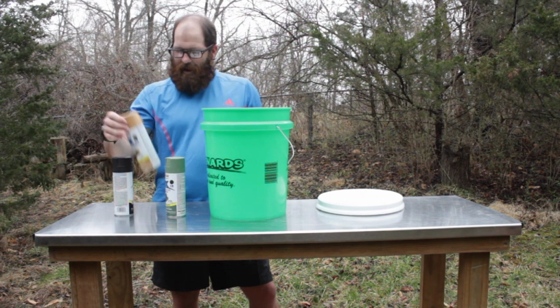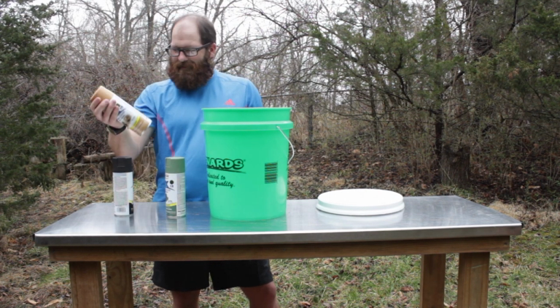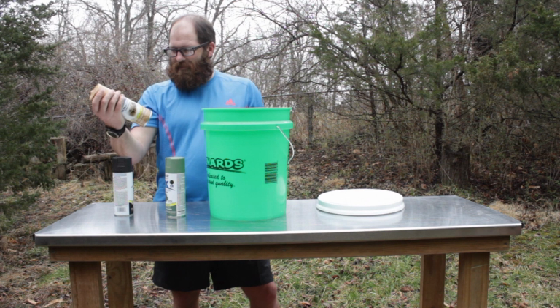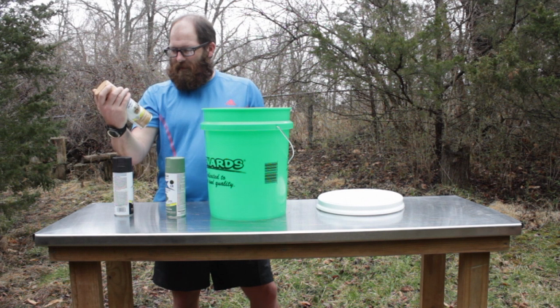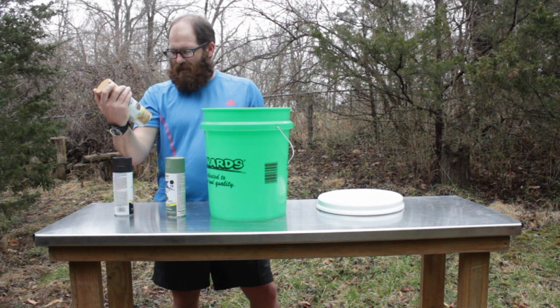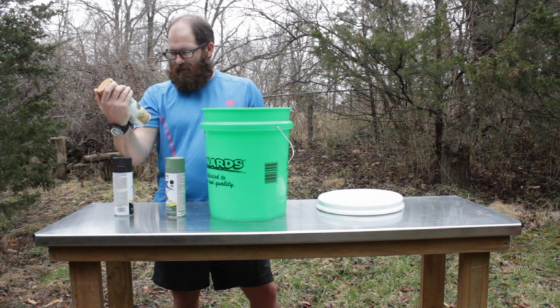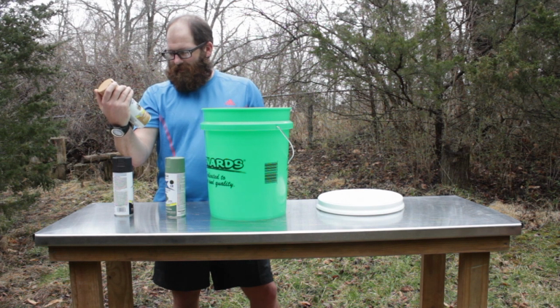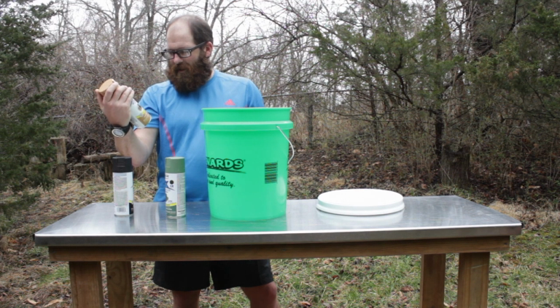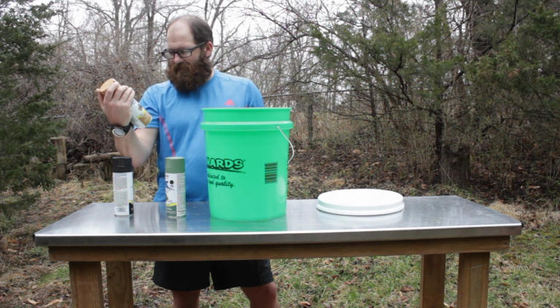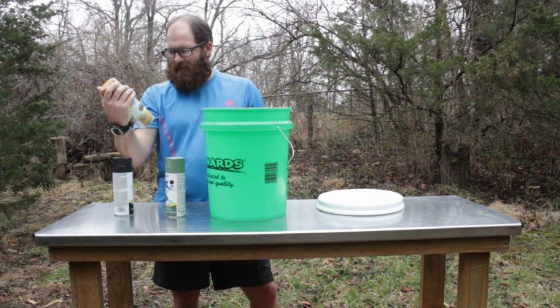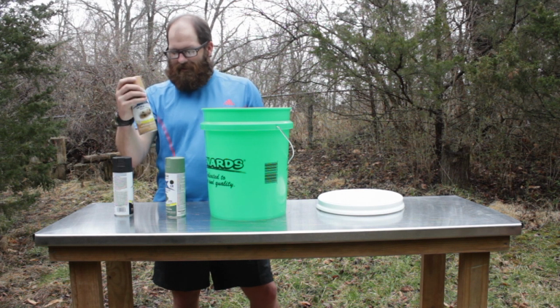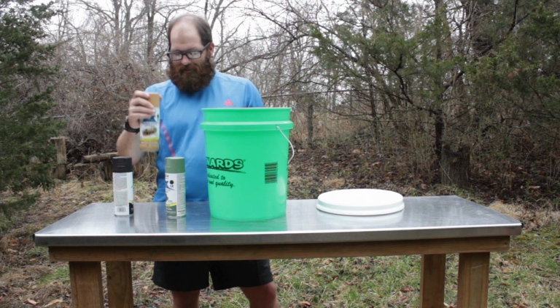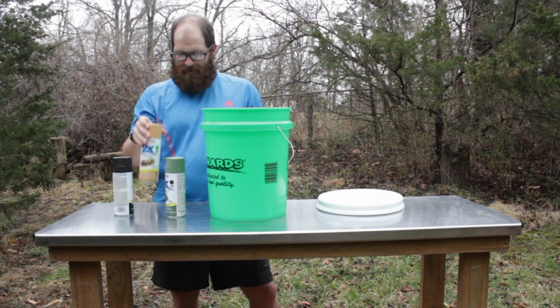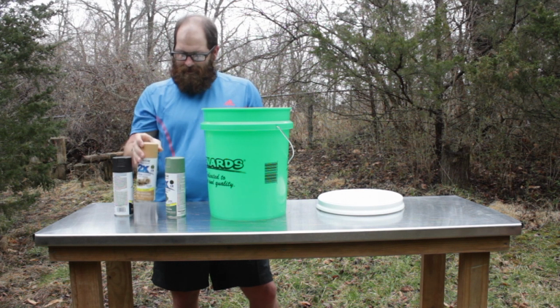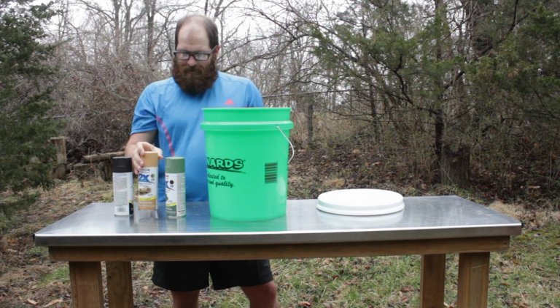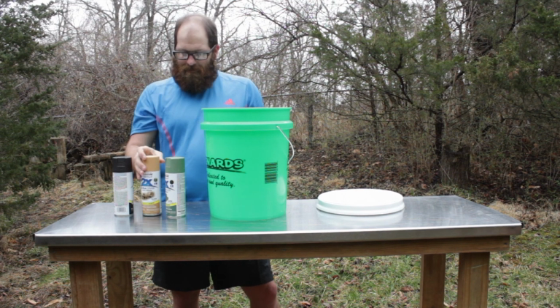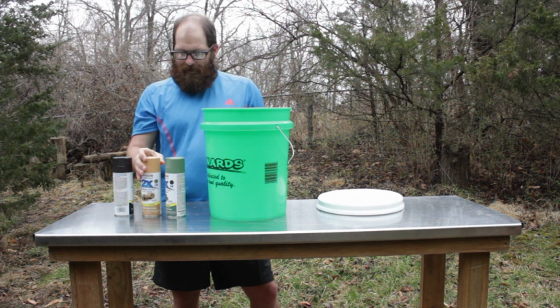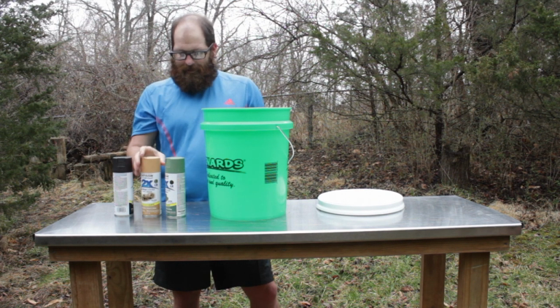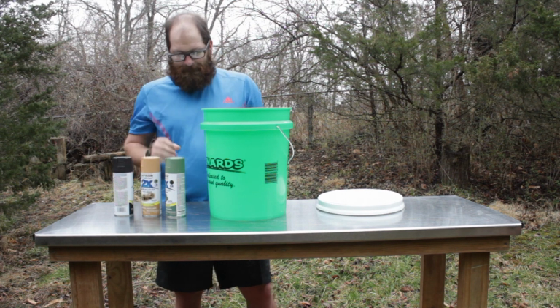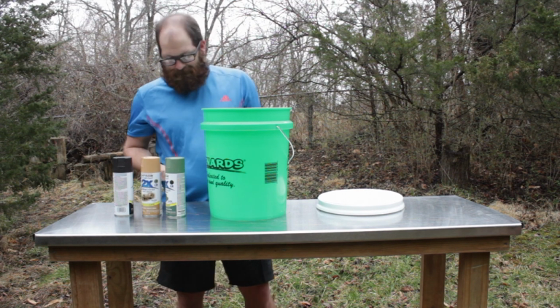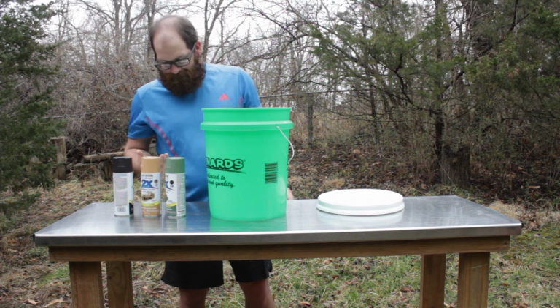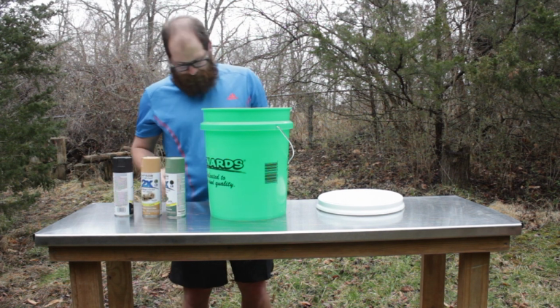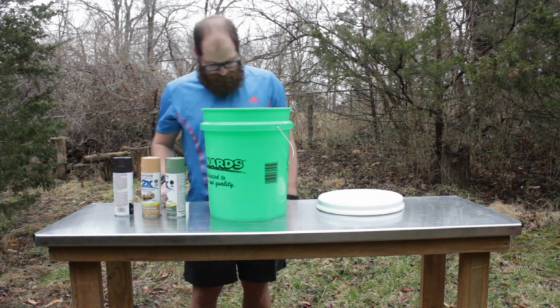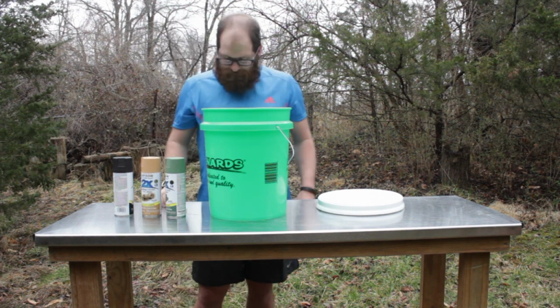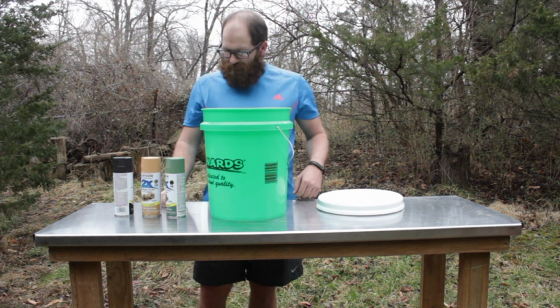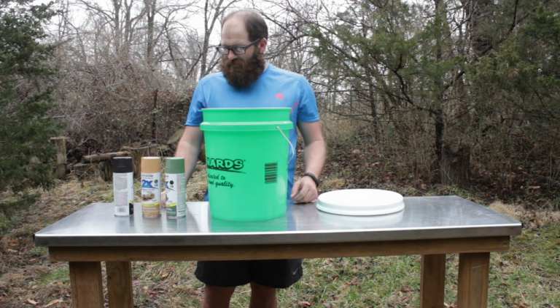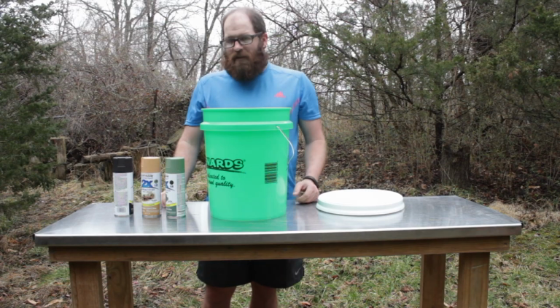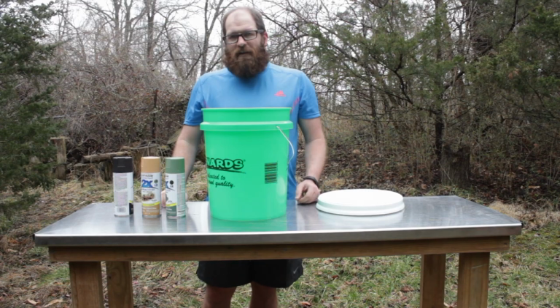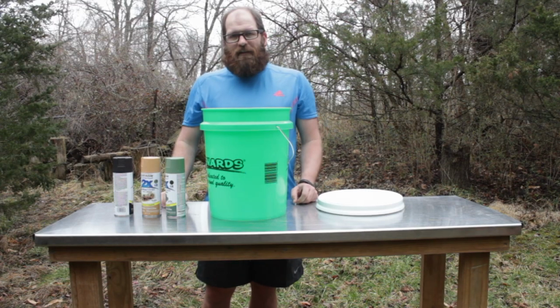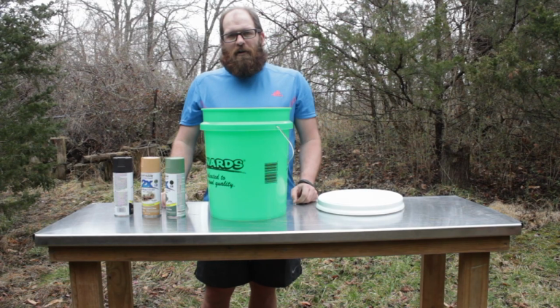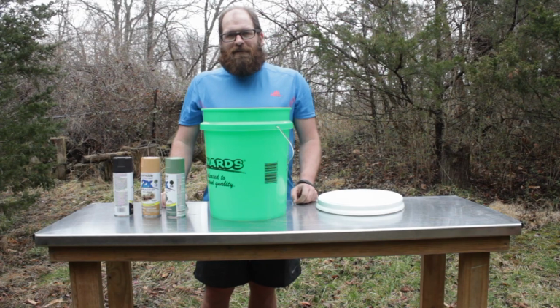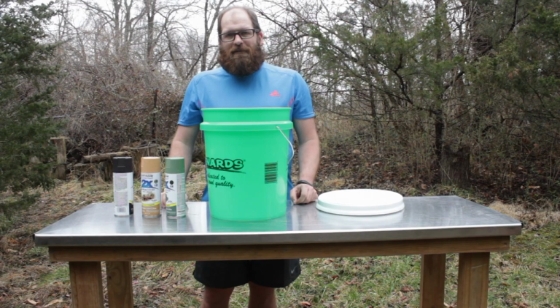I accidentally picked out a gloss on the khaki. But that's about all you need.